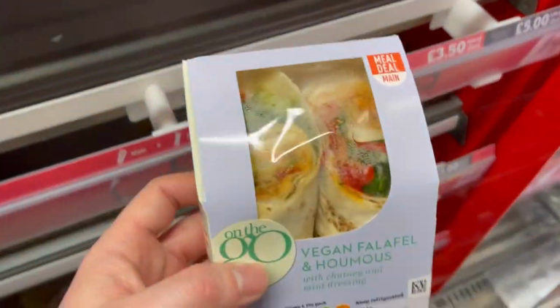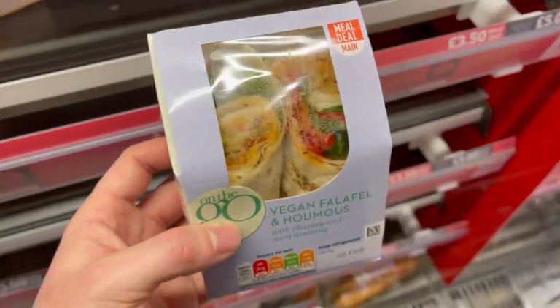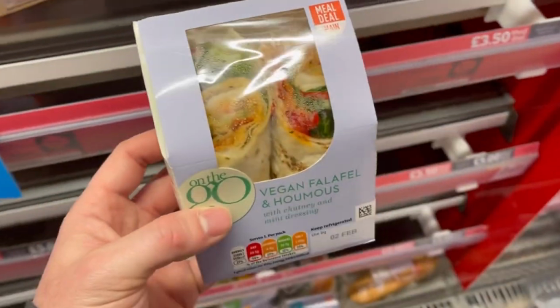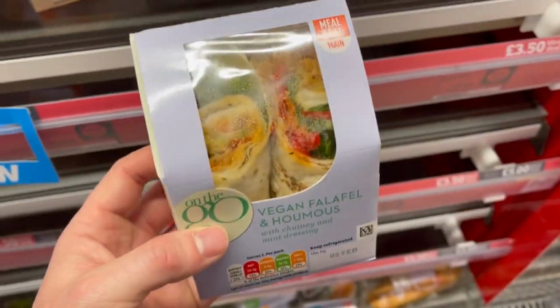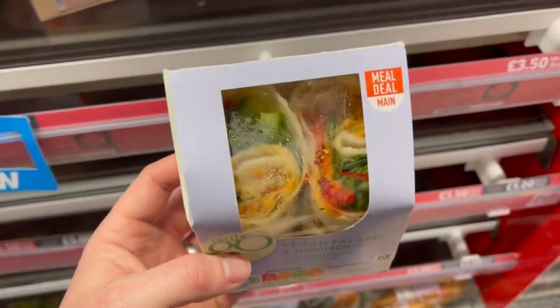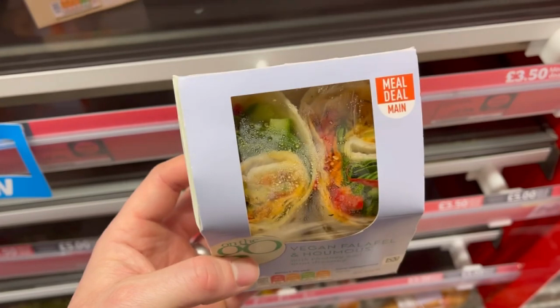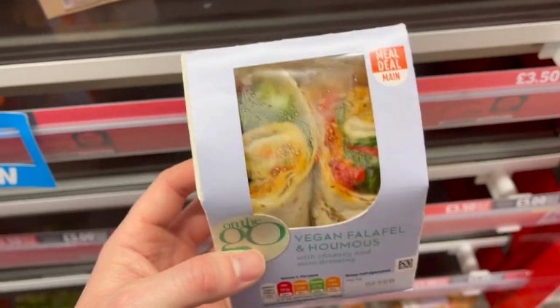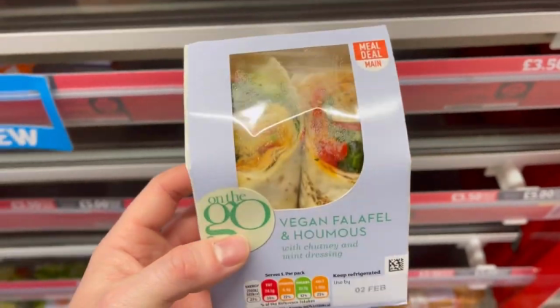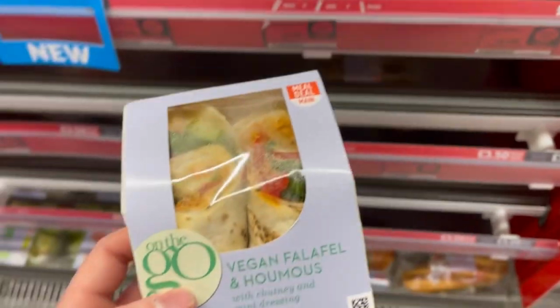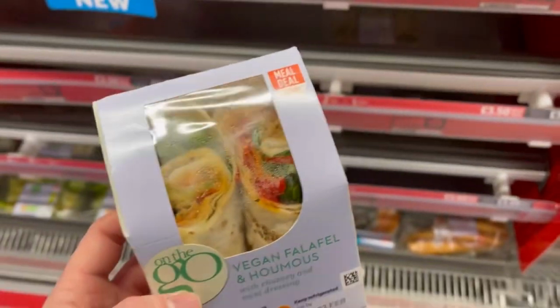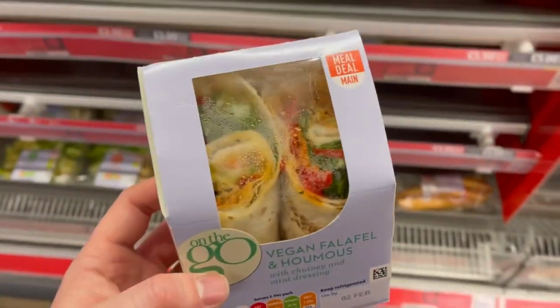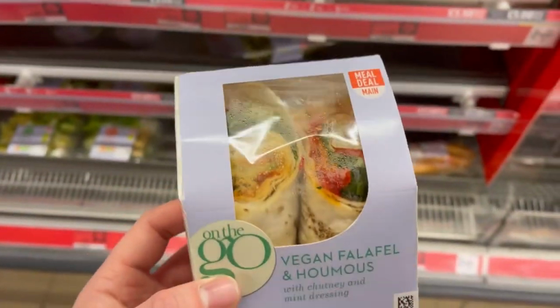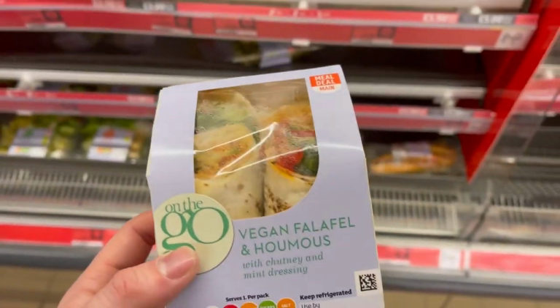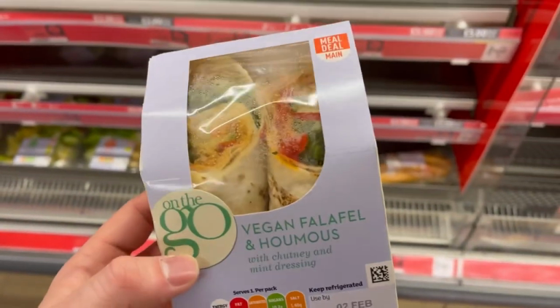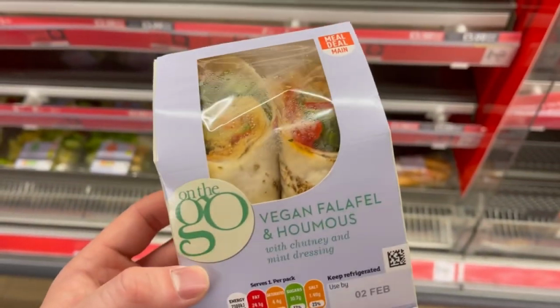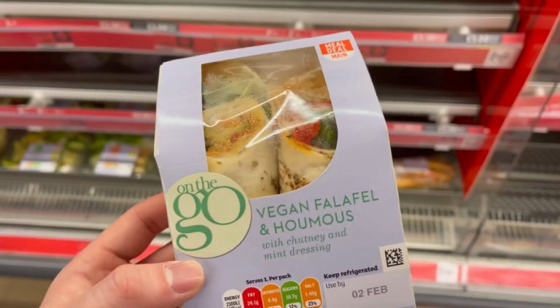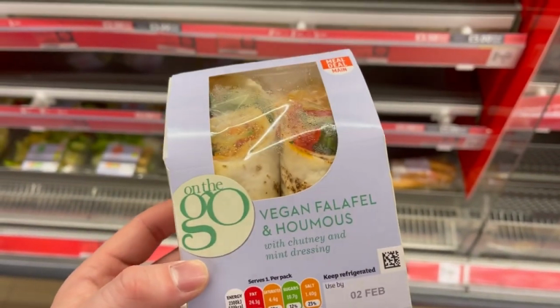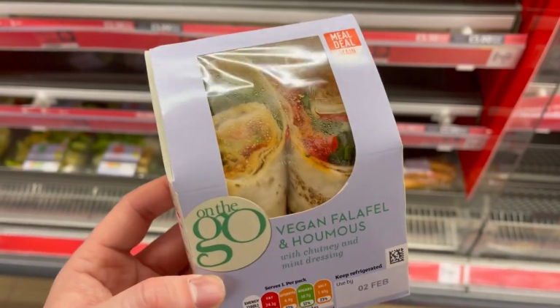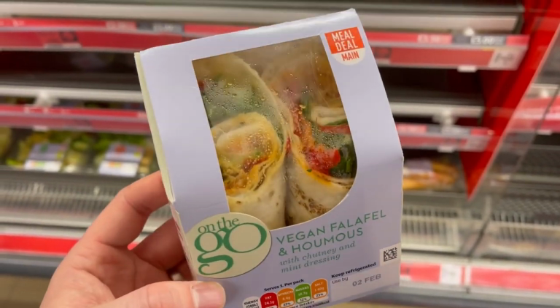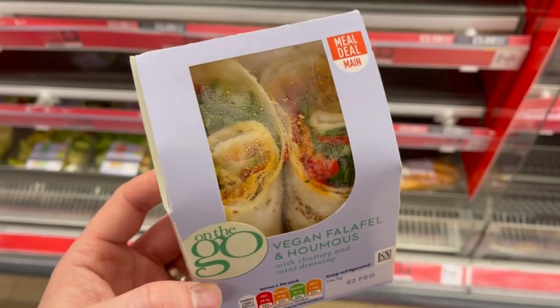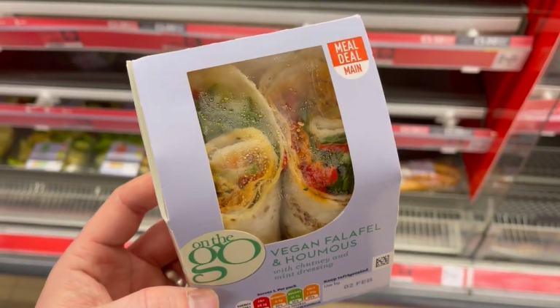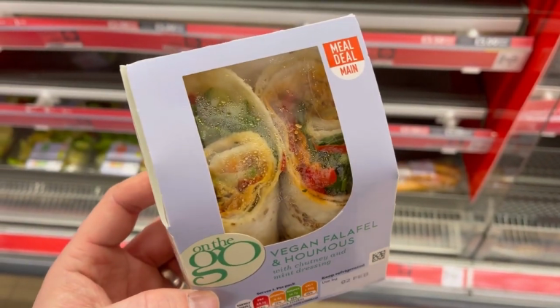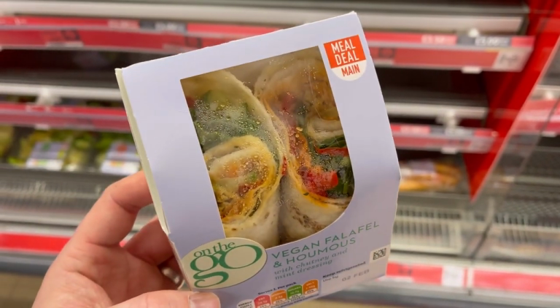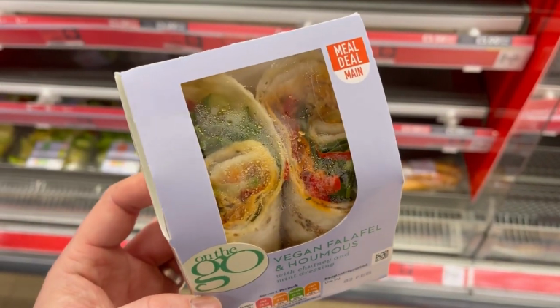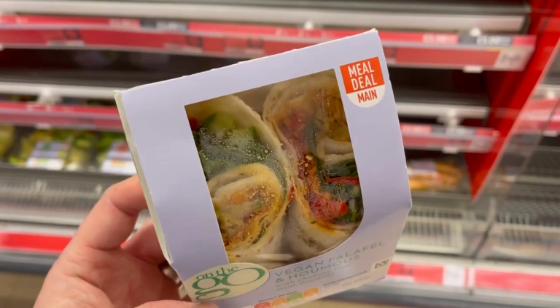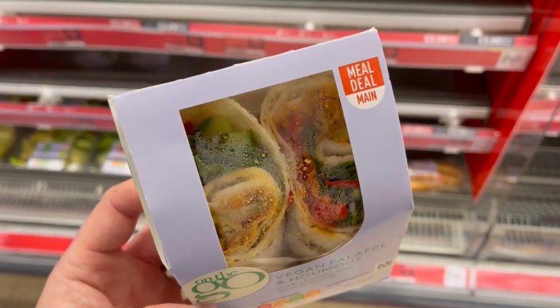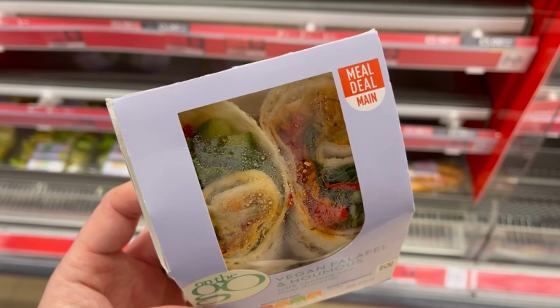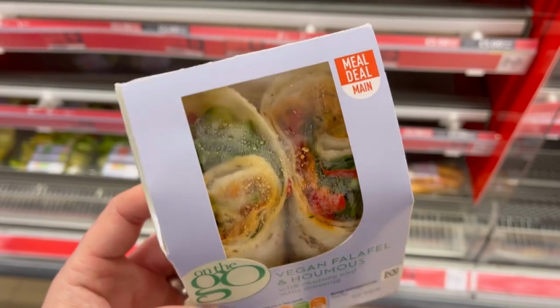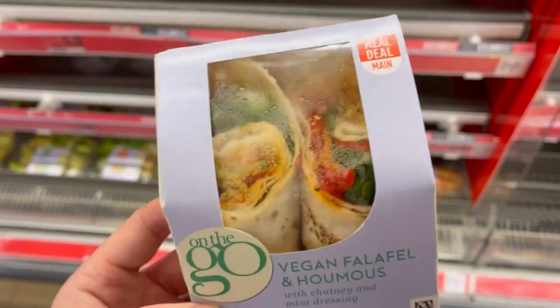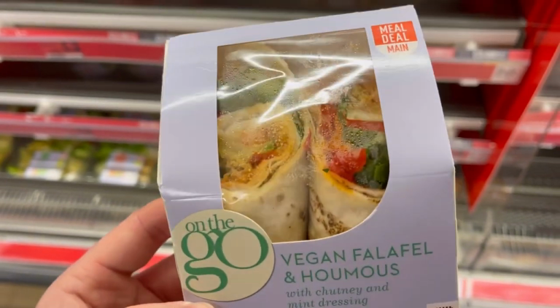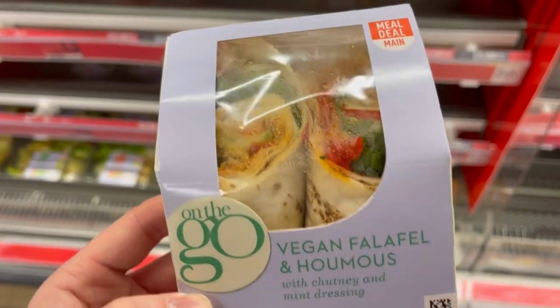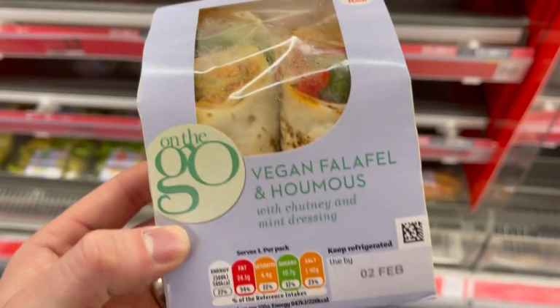Then this isn't new, but it's just to show it — it's the vegan falafel and hummus. A bit more of a simple option. I've had this and it's fine.